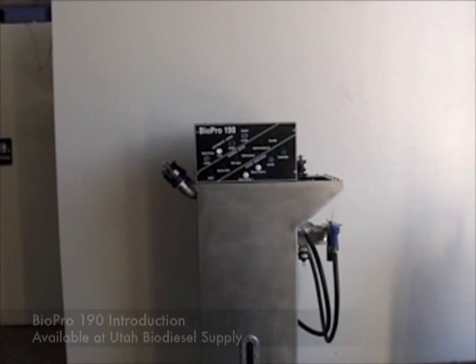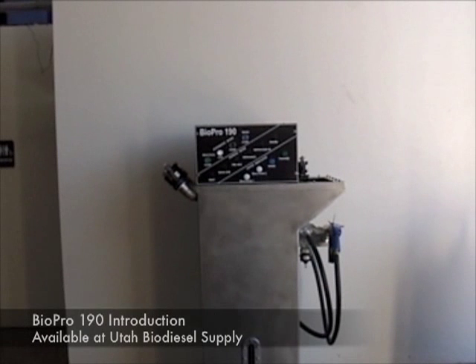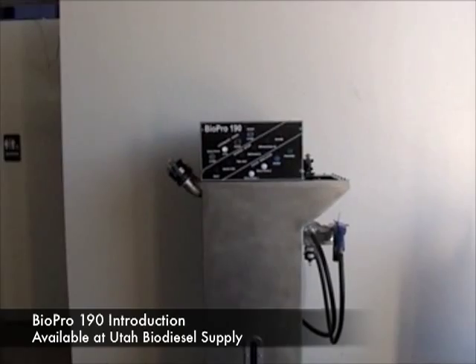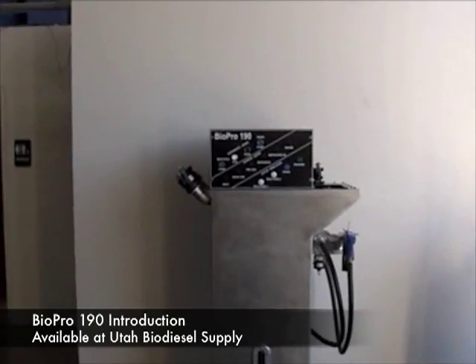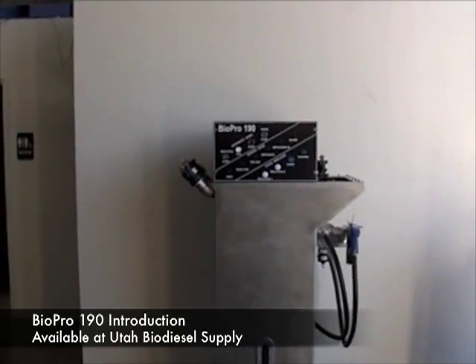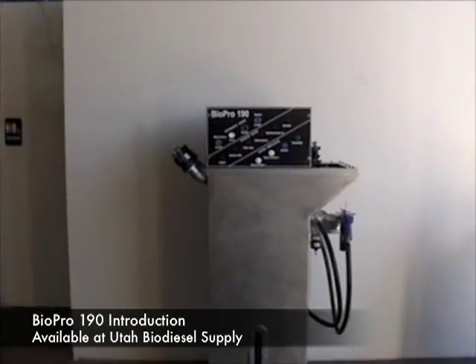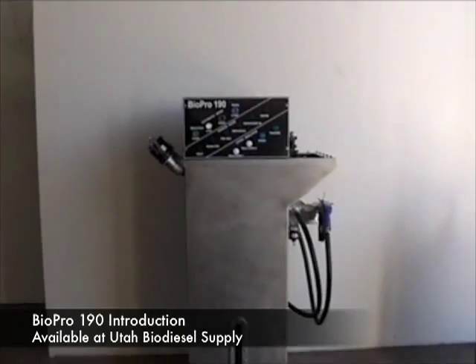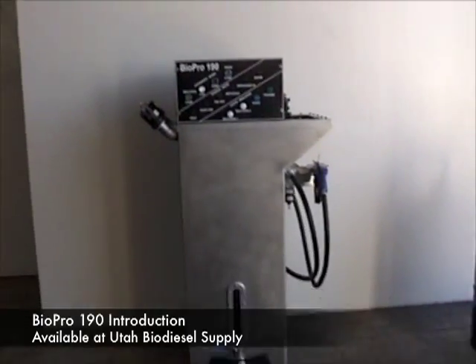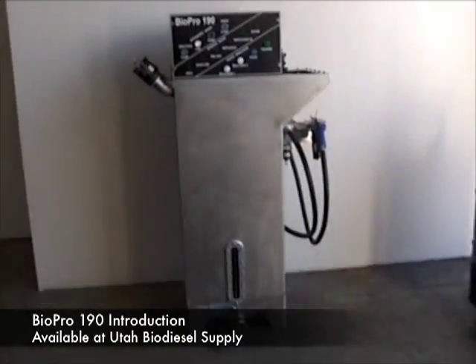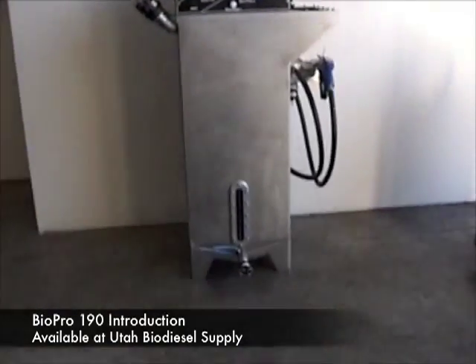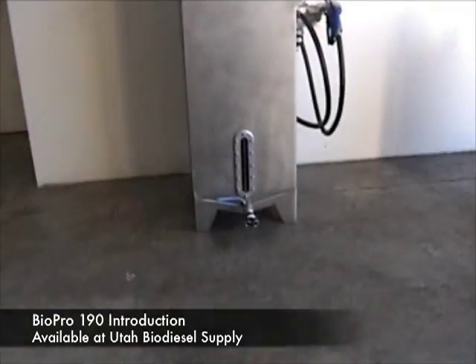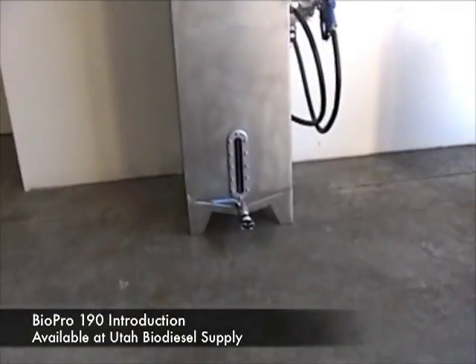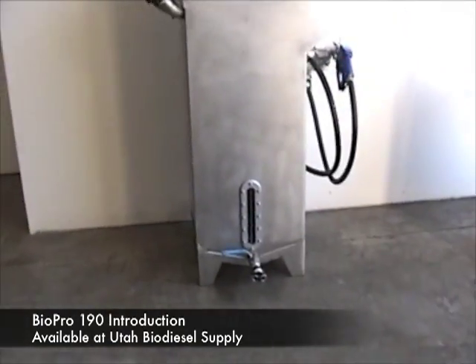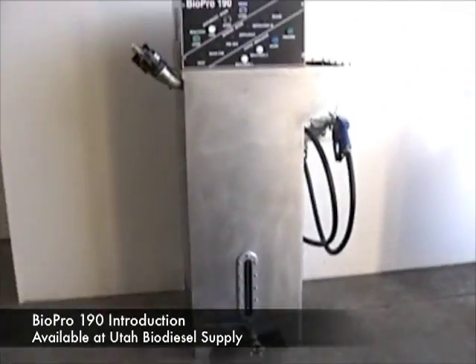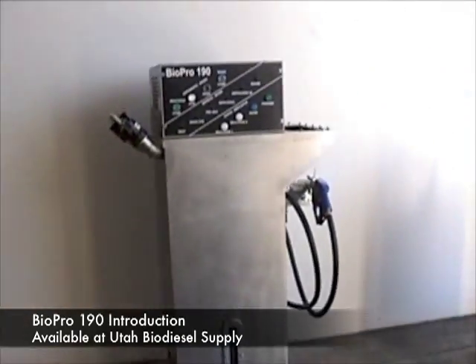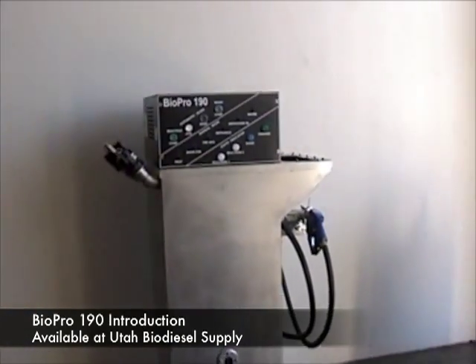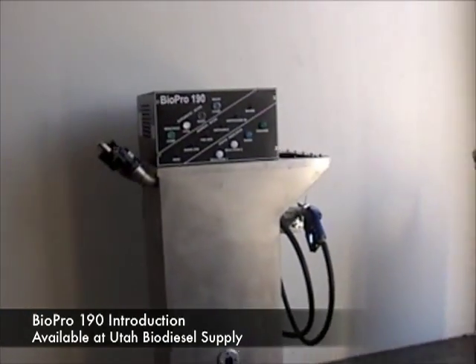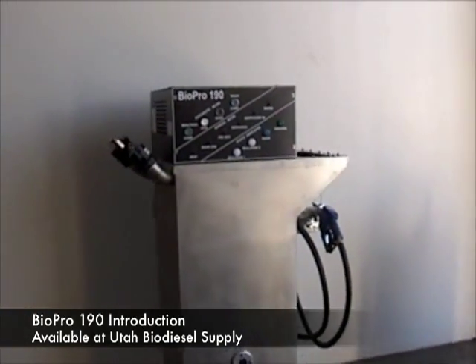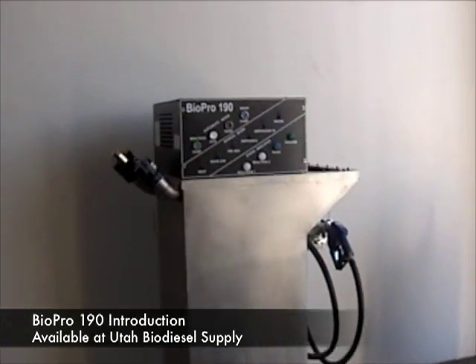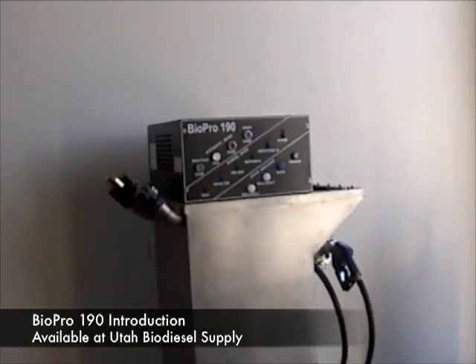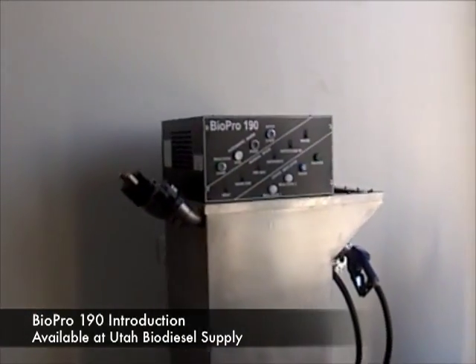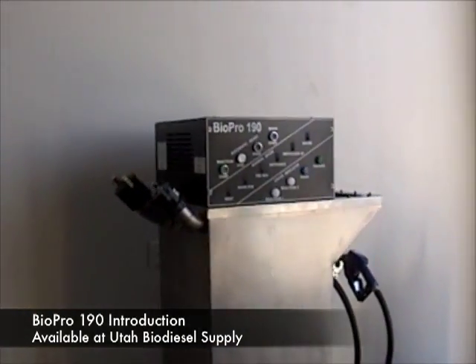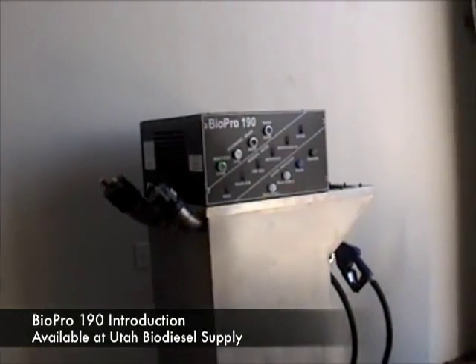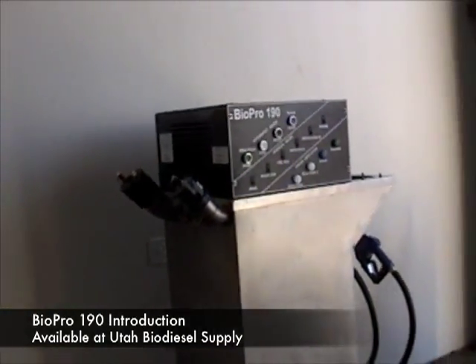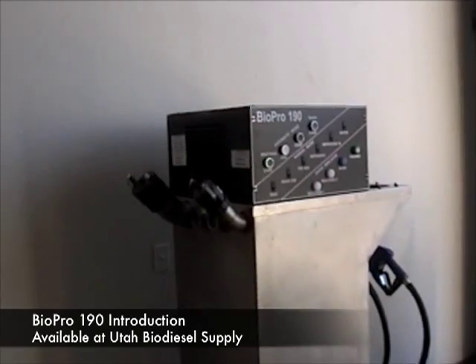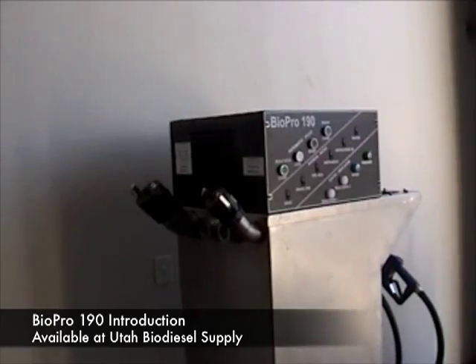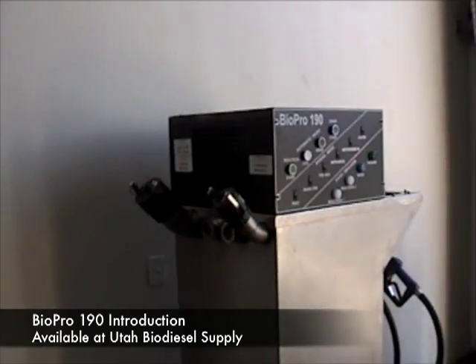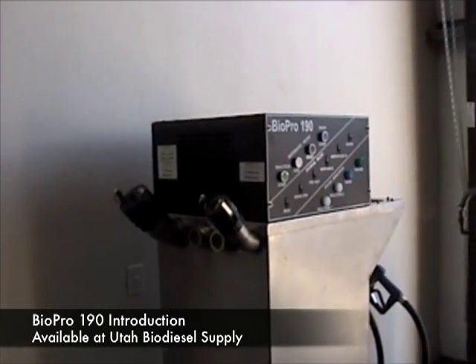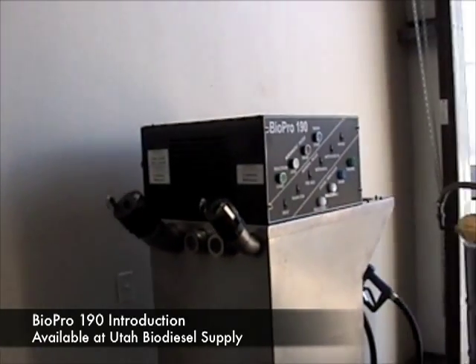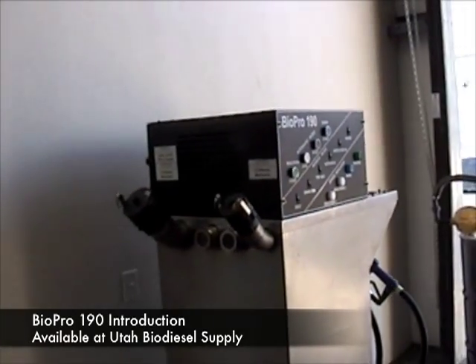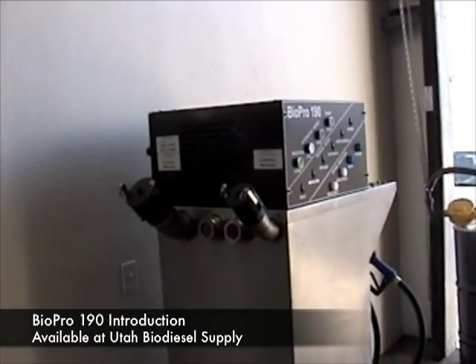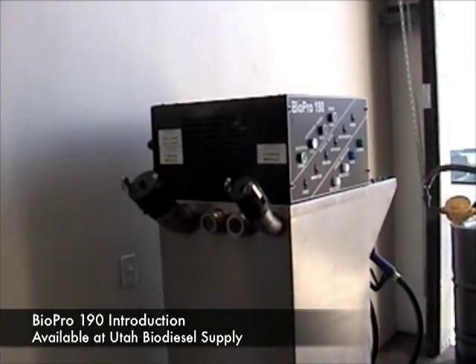This is the BioPro 190. Today we're going to talk about how we fill it up with oil, how we make a batch, and then how we wash a batch.